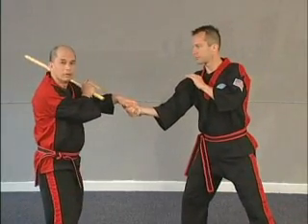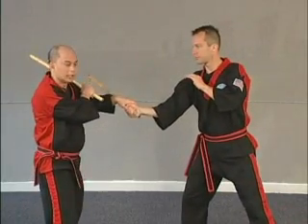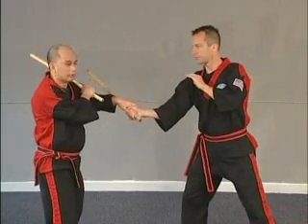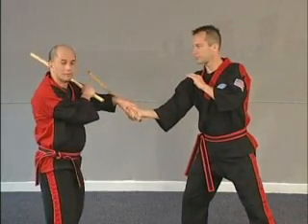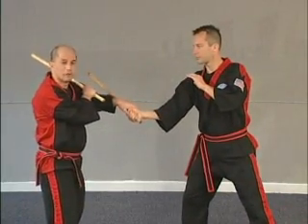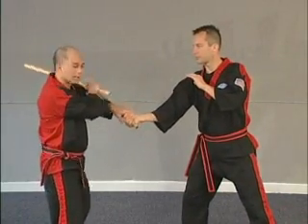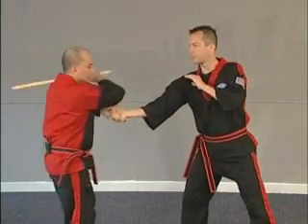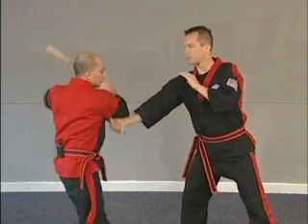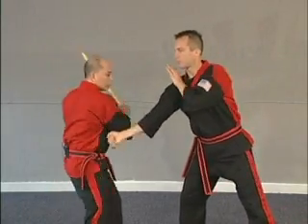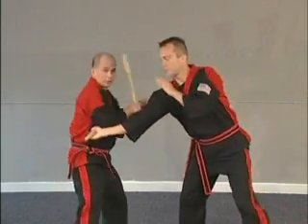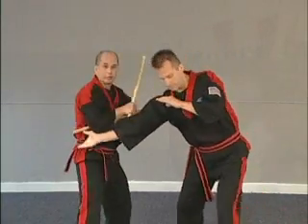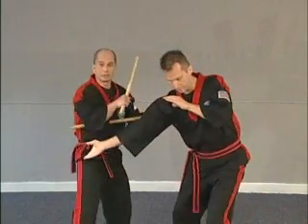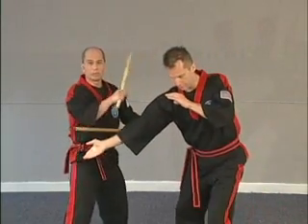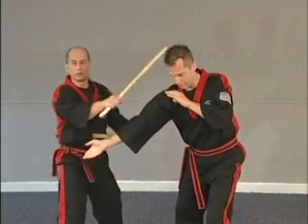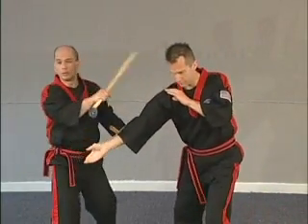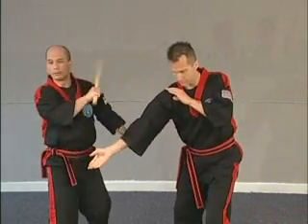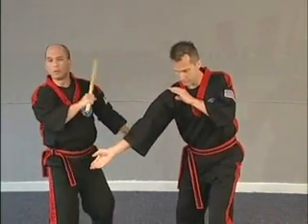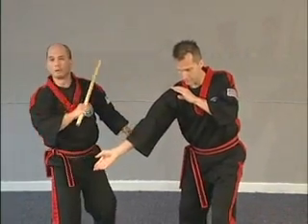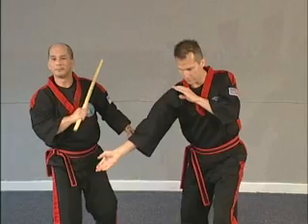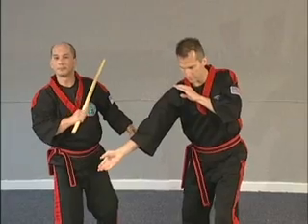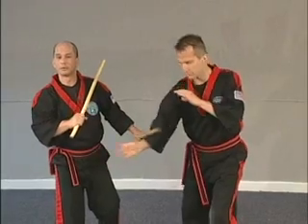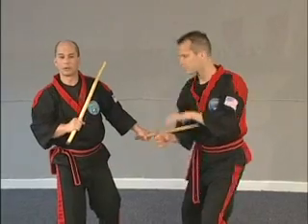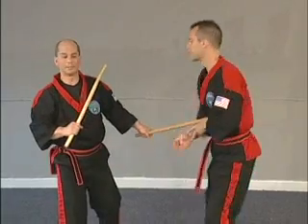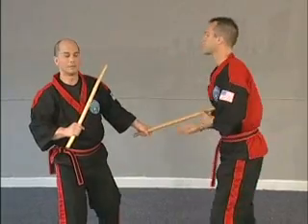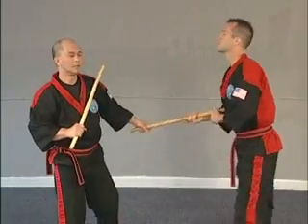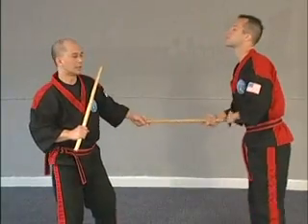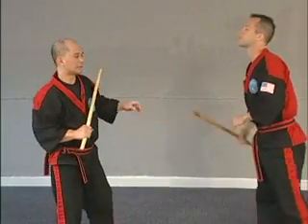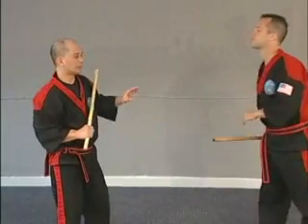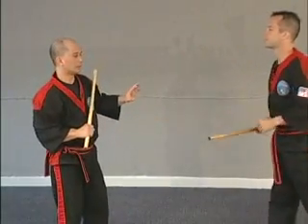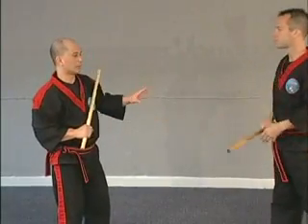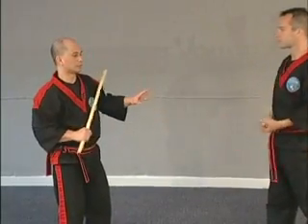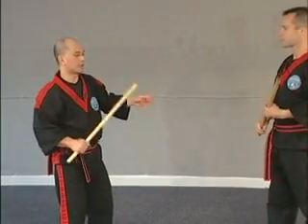And then you have to check. You can do the disarm, you can do whatever you want. That's basically blocking.